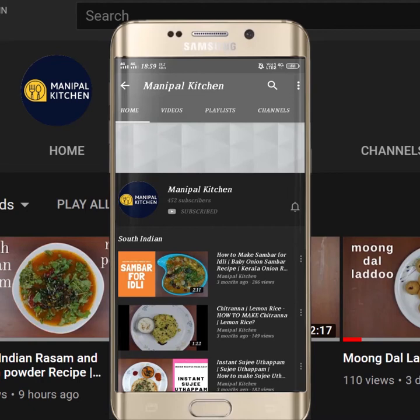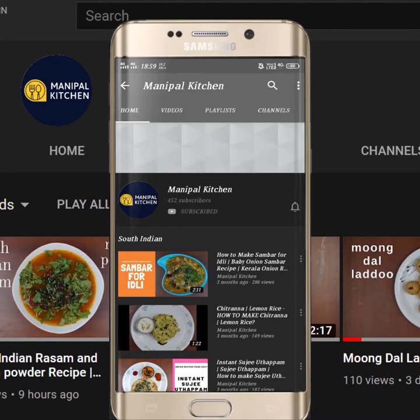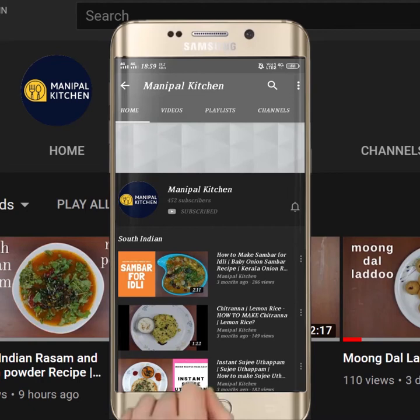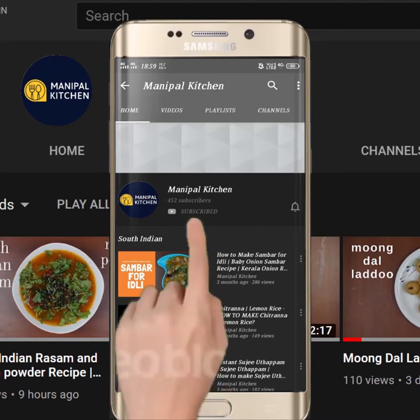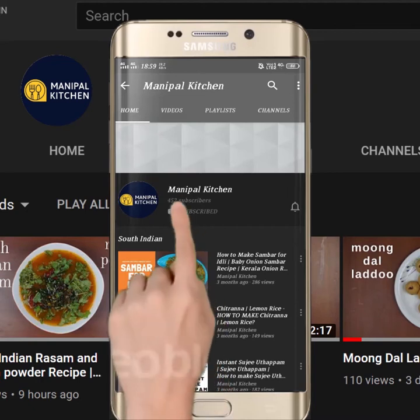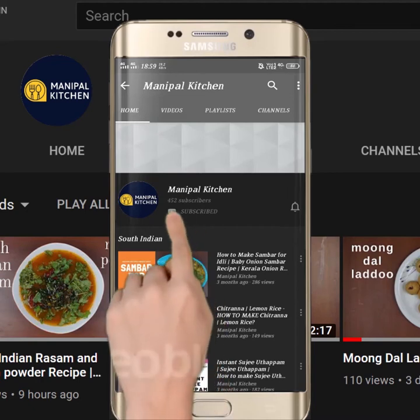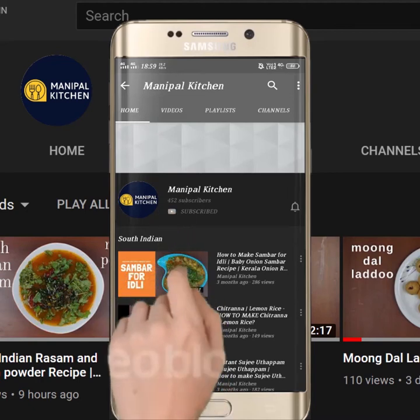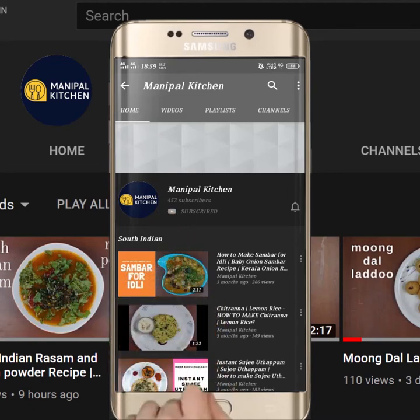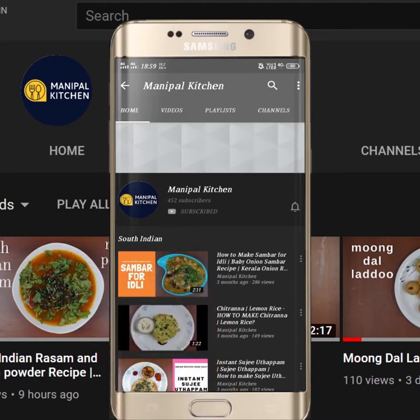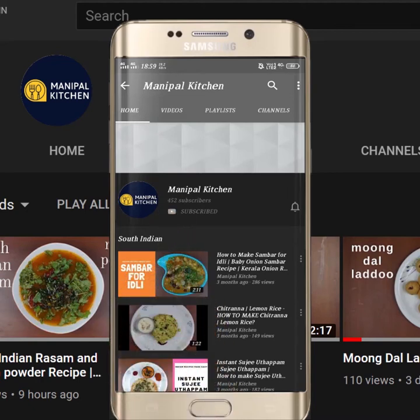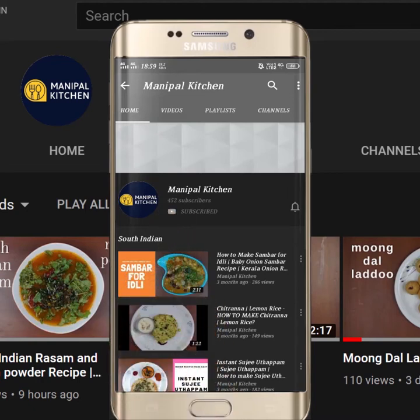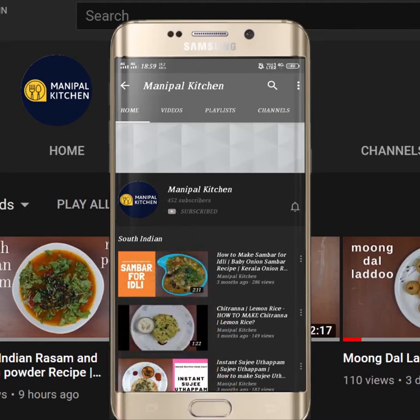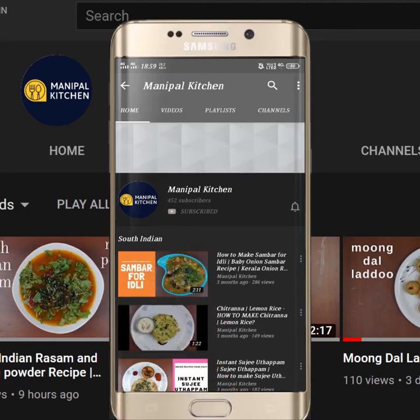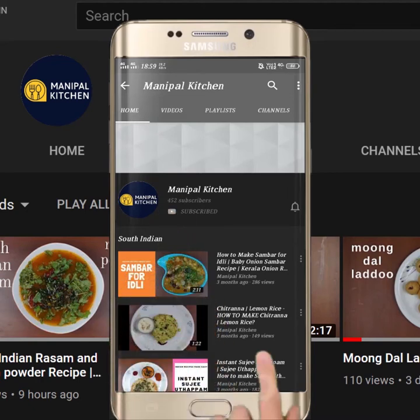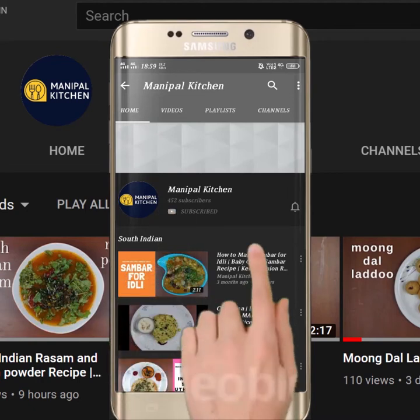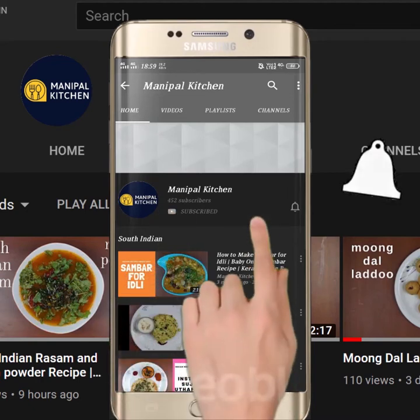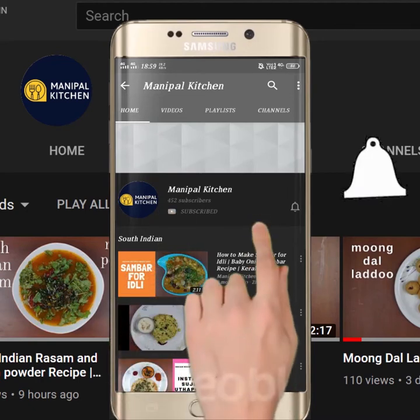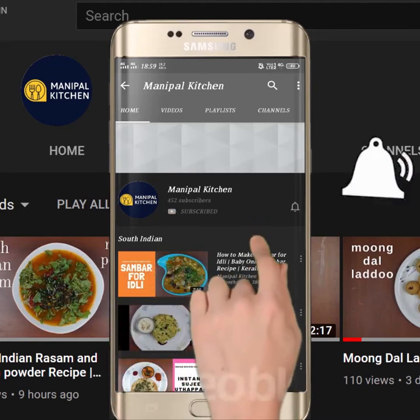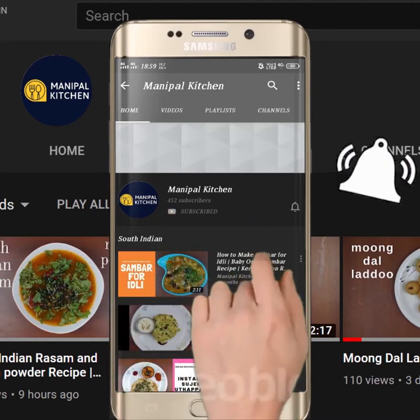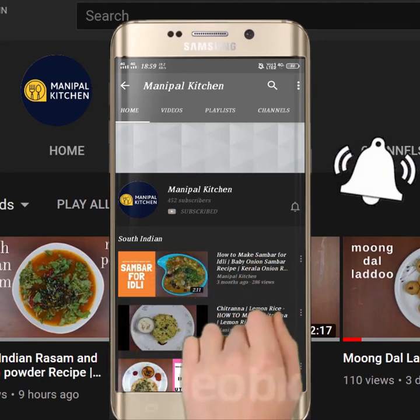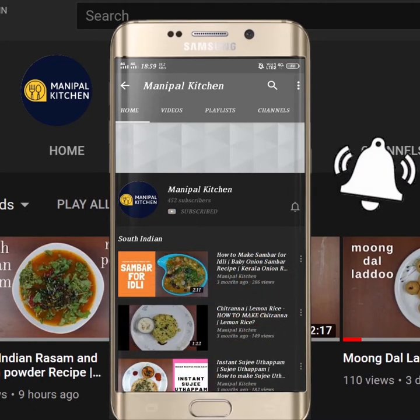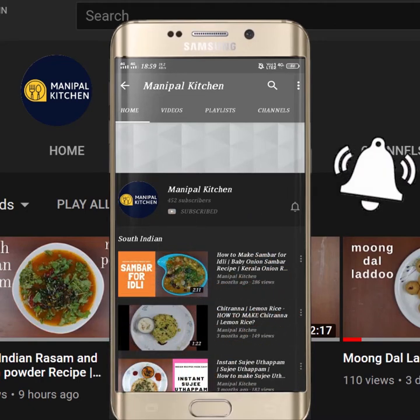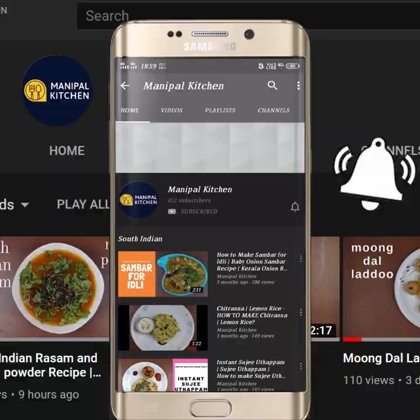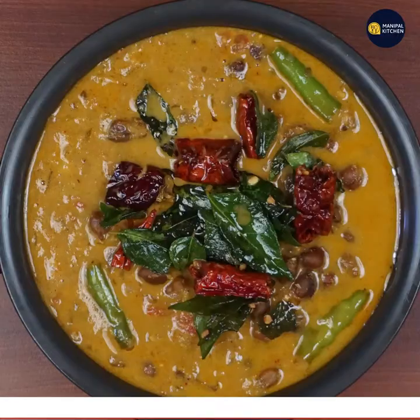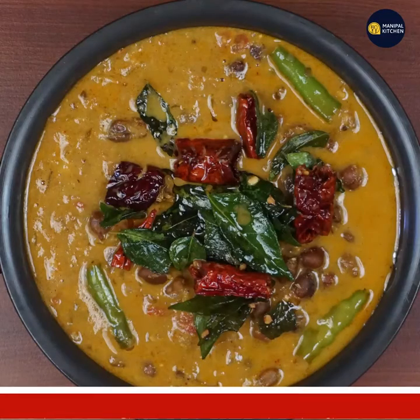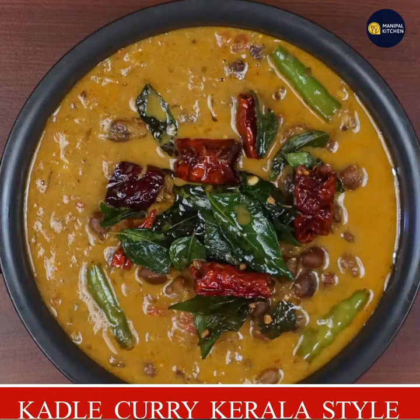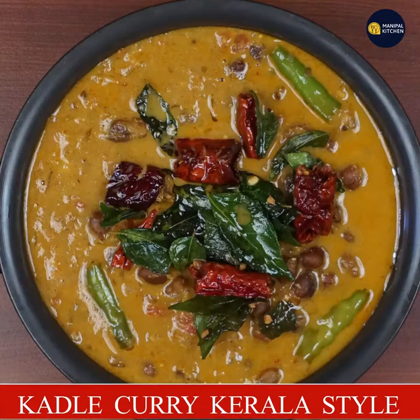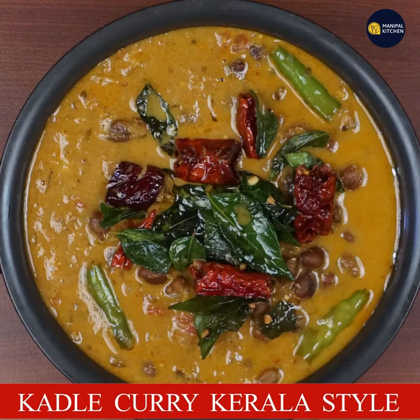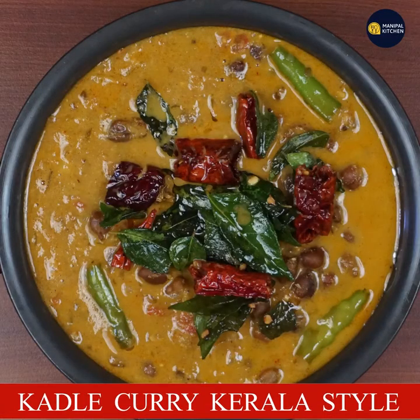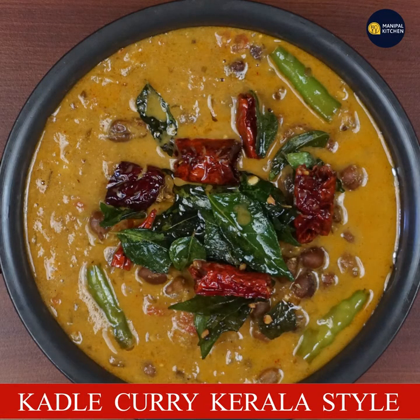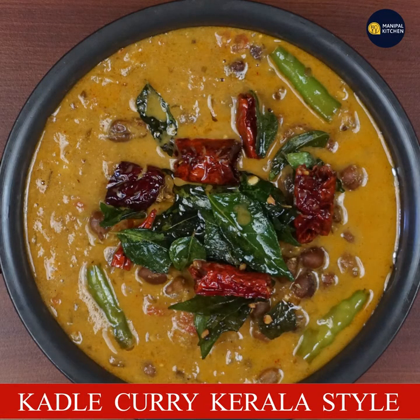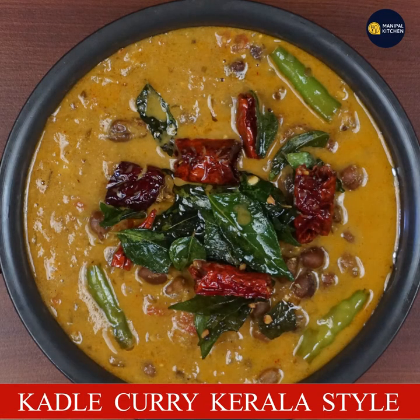Subscribe now and press the bell icon, never miss an update. Welcome to Manipal Gijan.